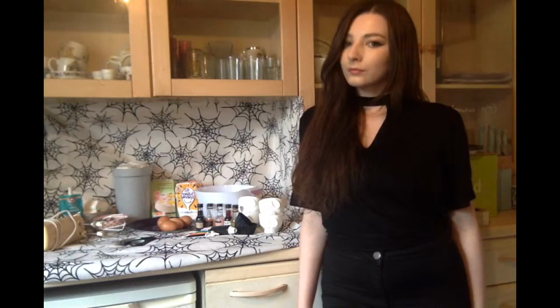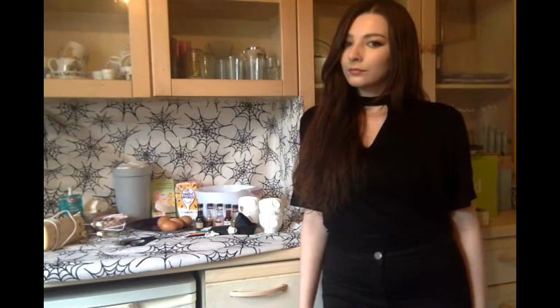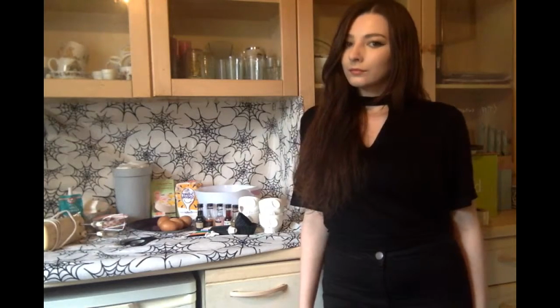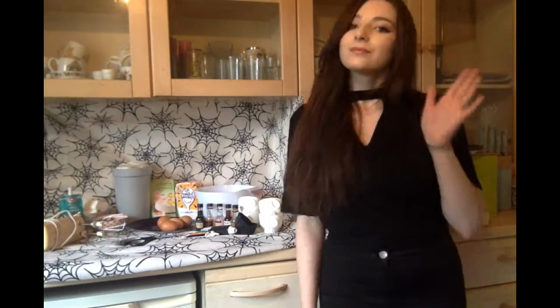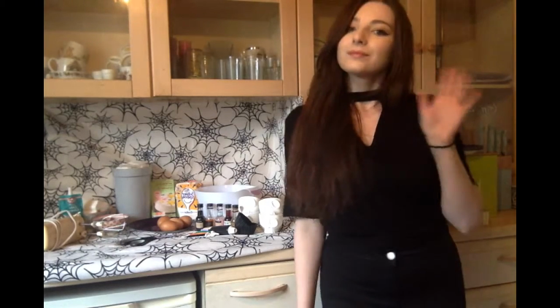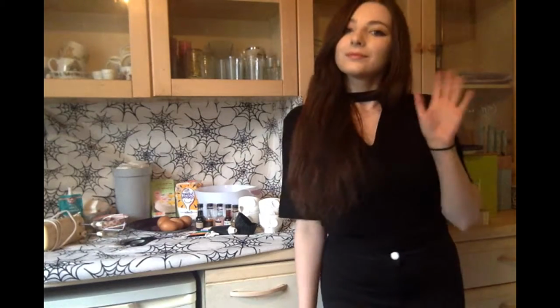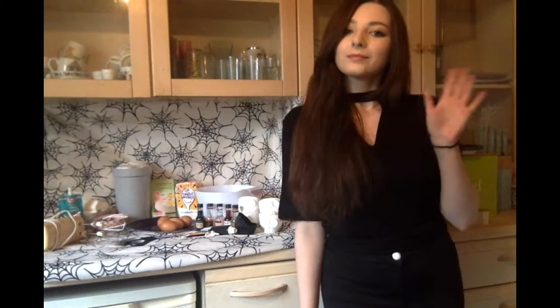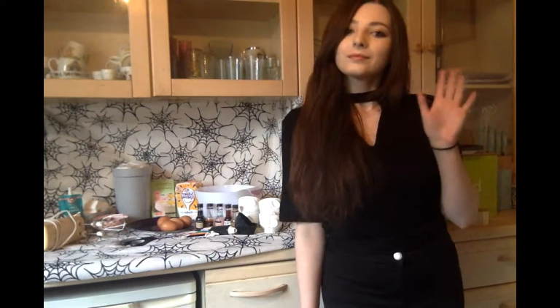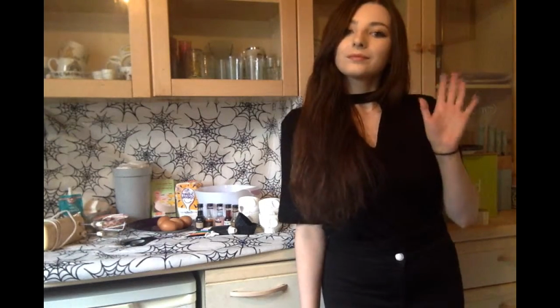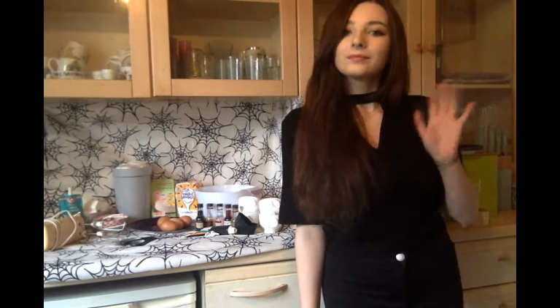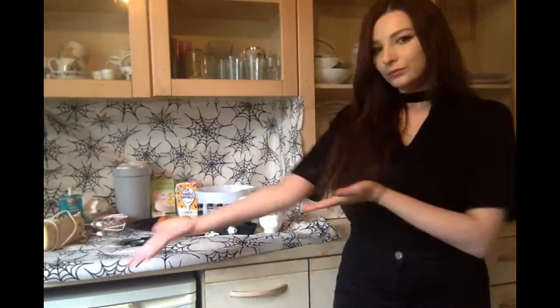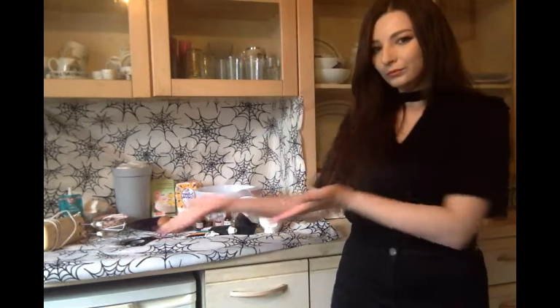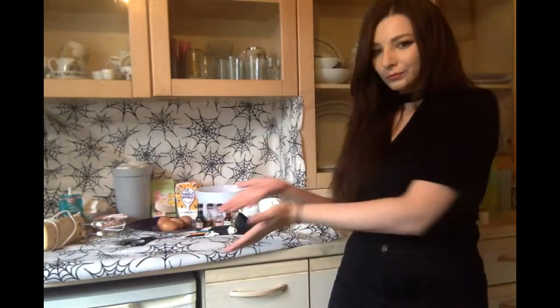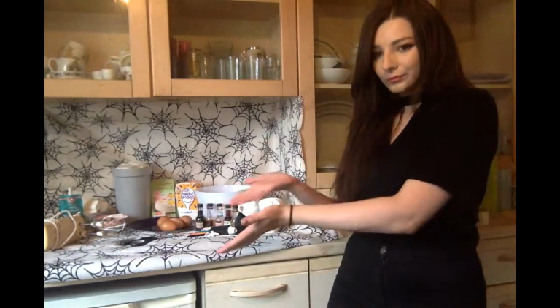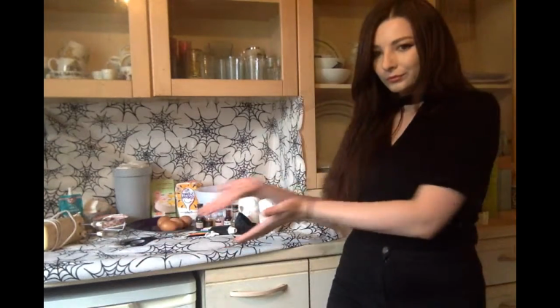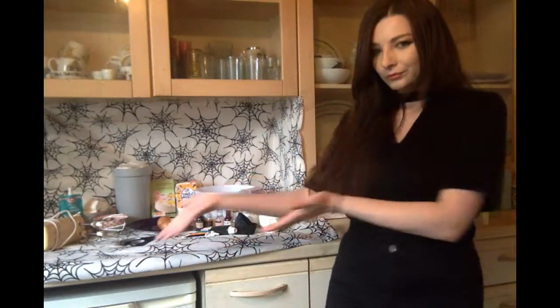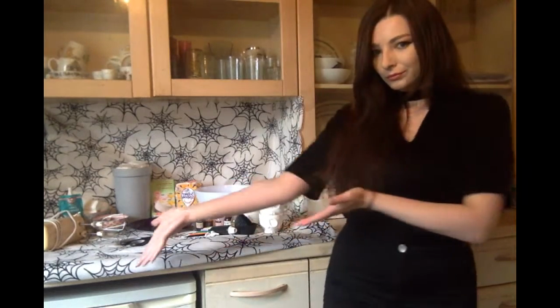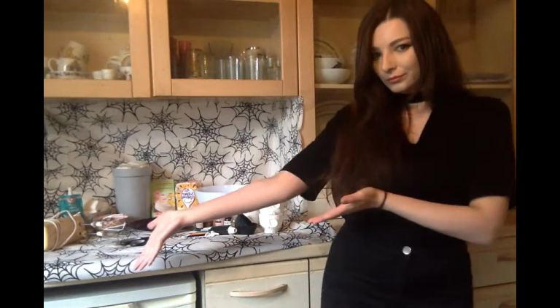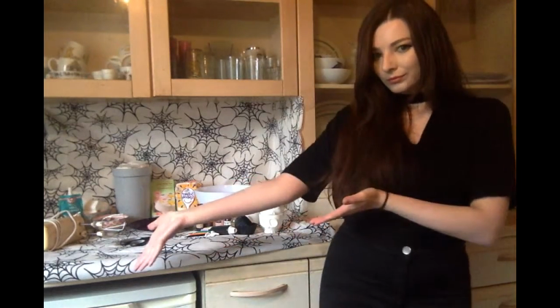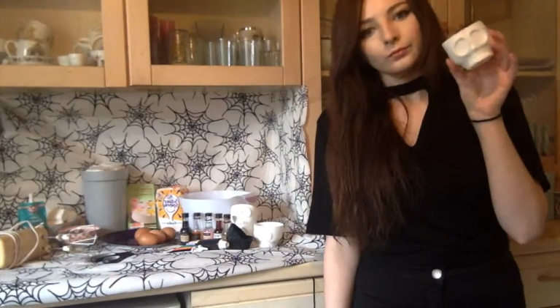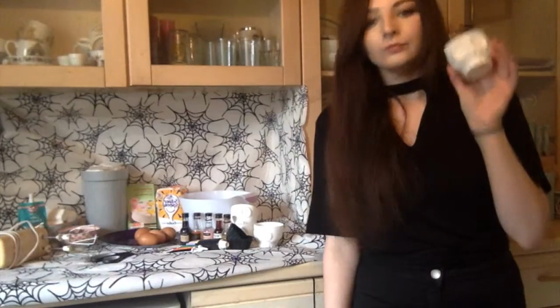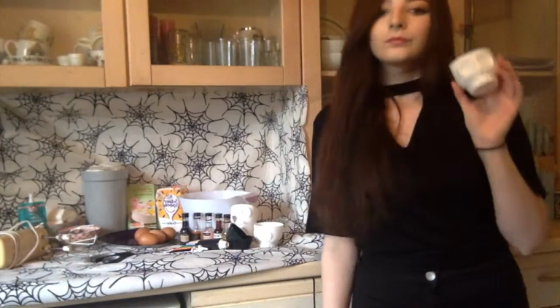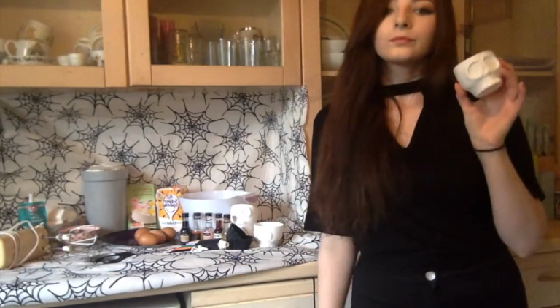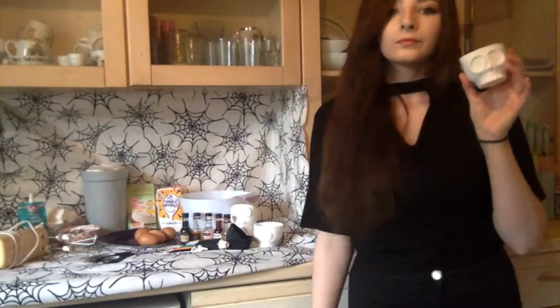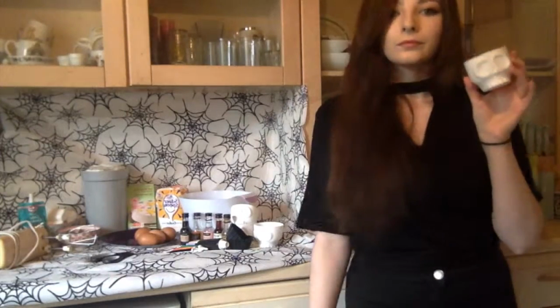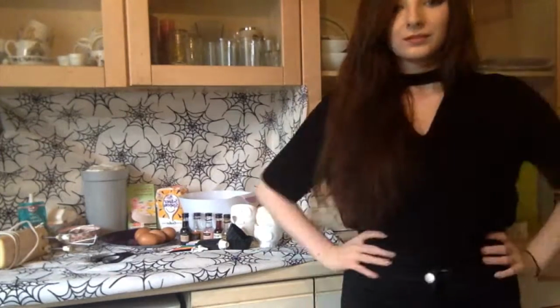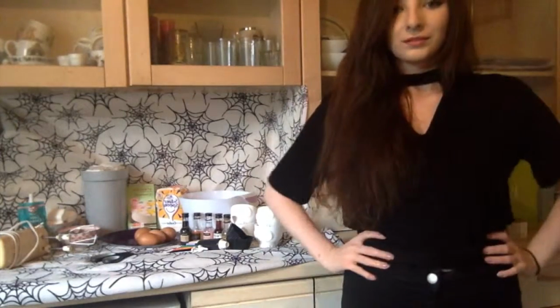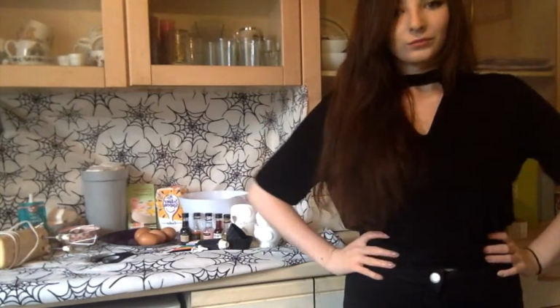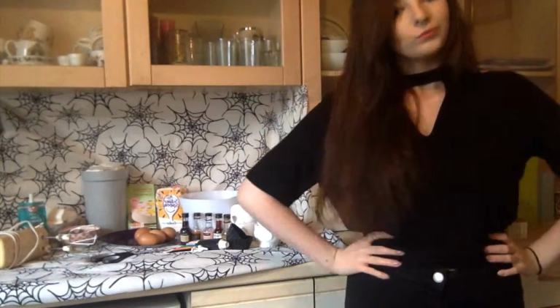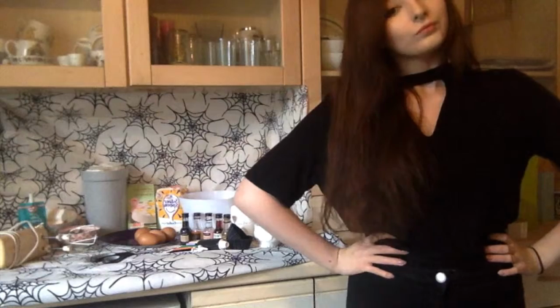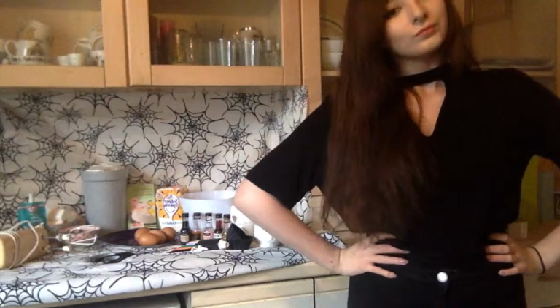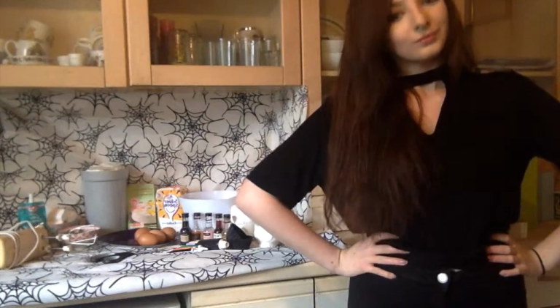Happy Halloween! Halloween cupcakes — let's get started.